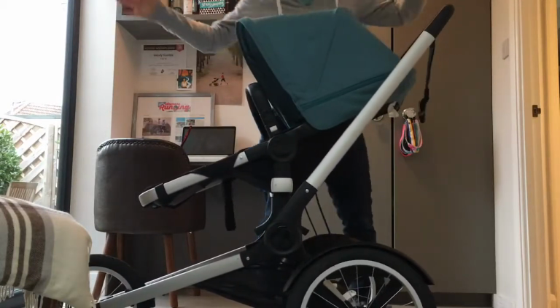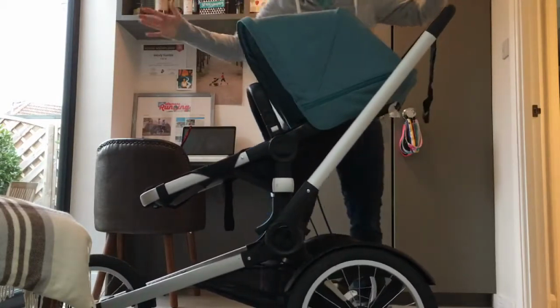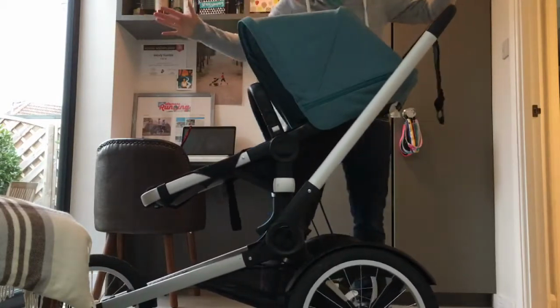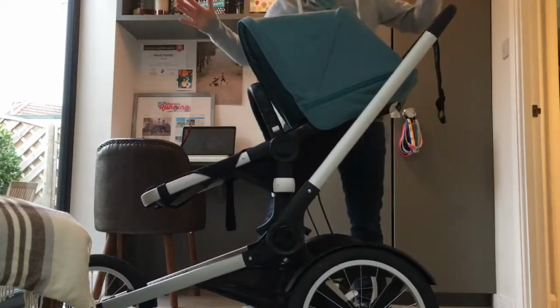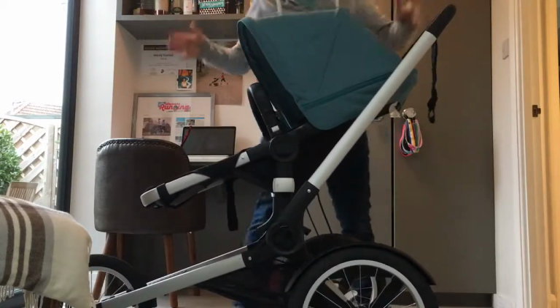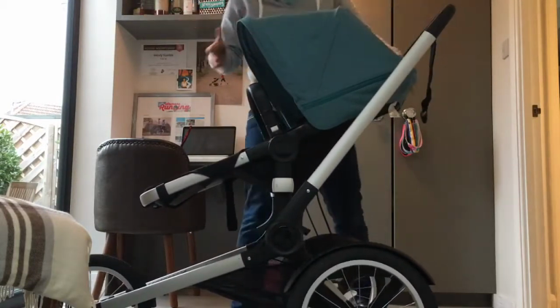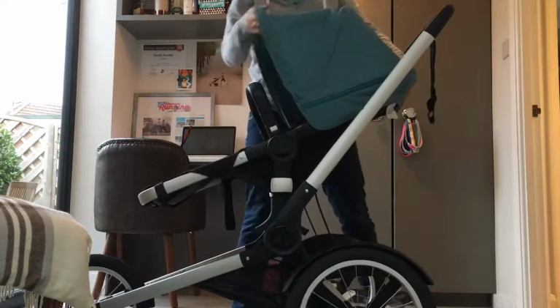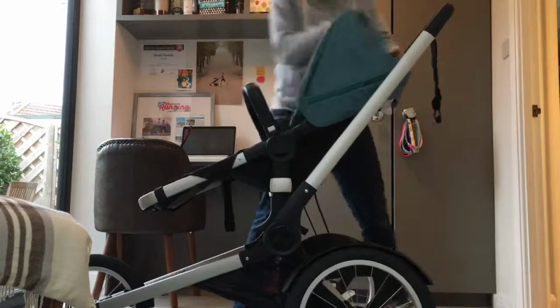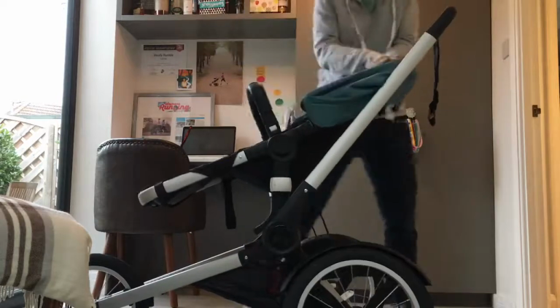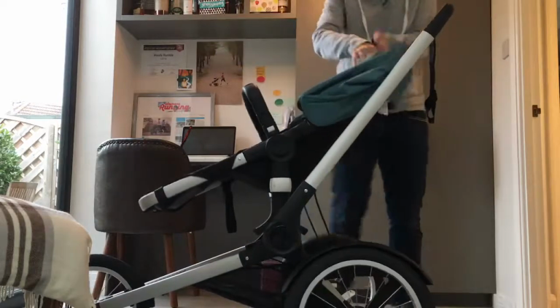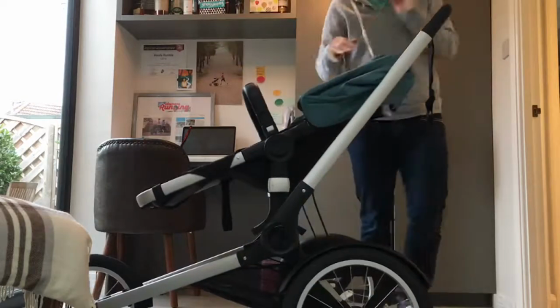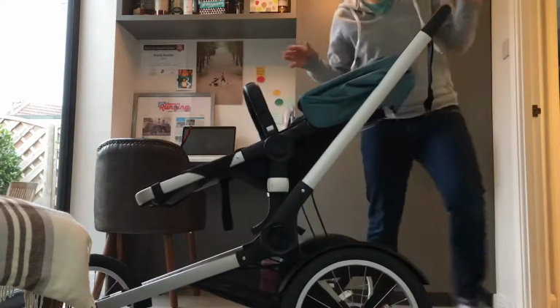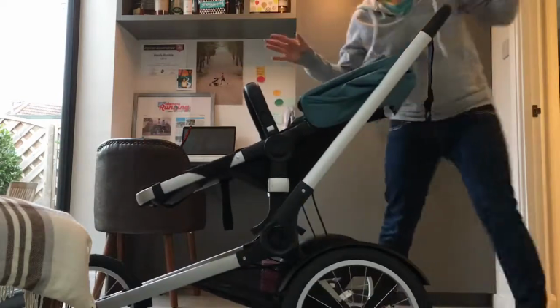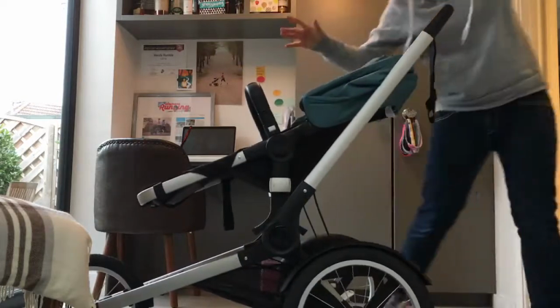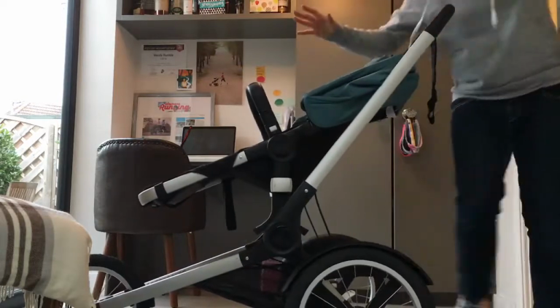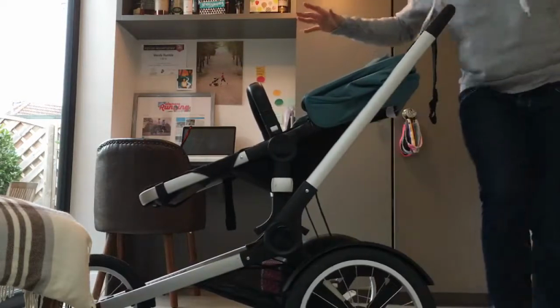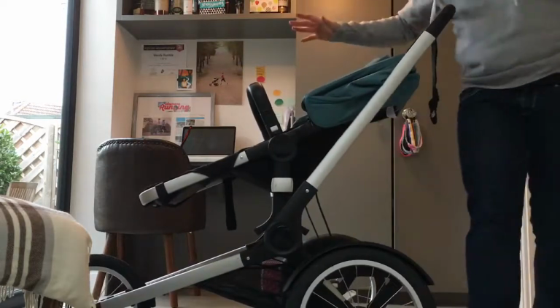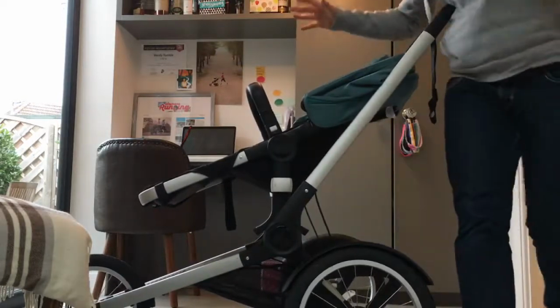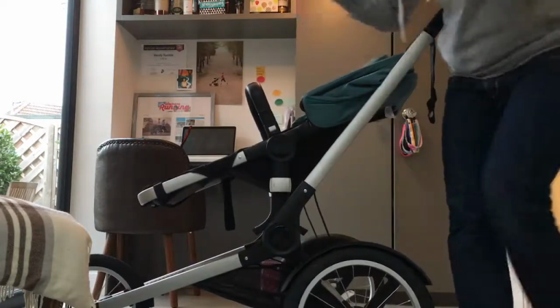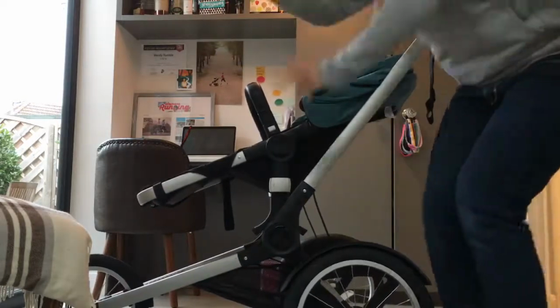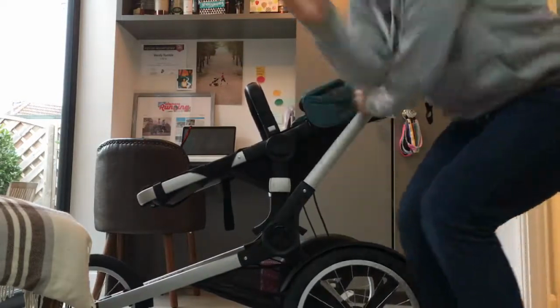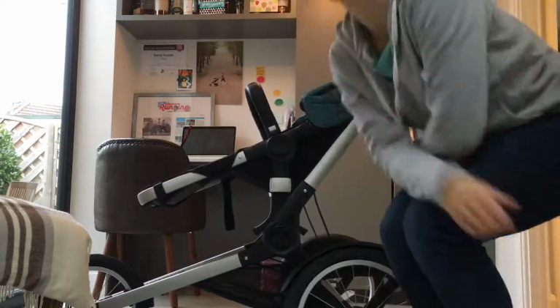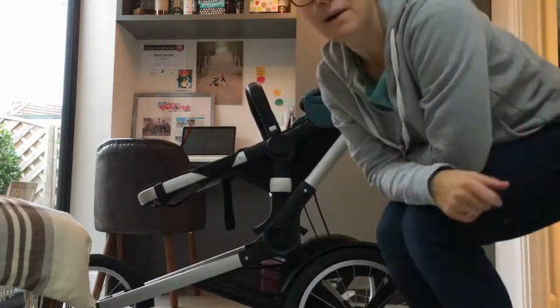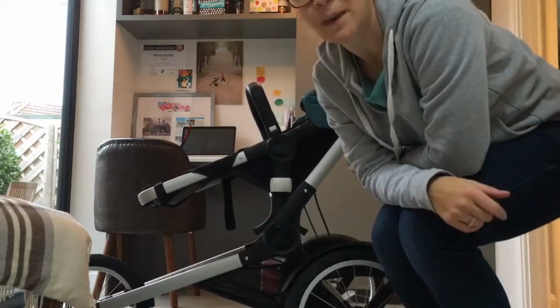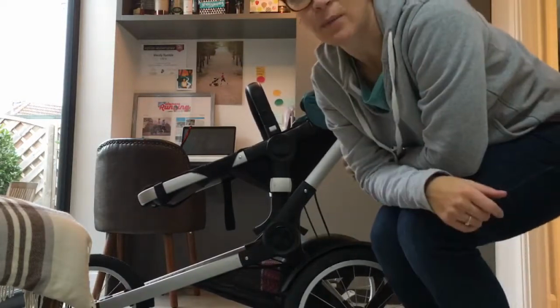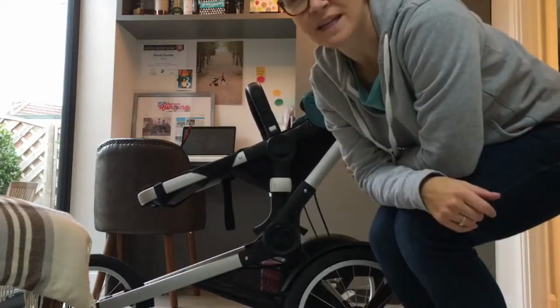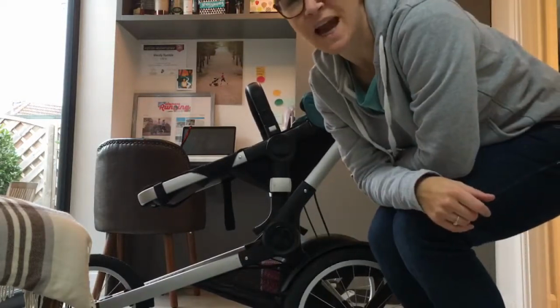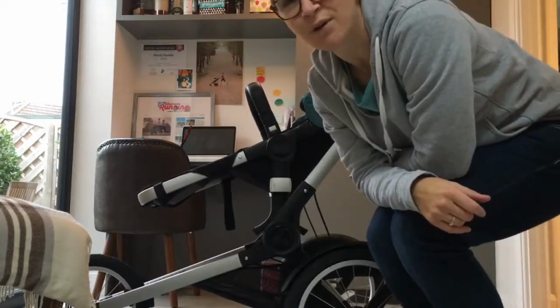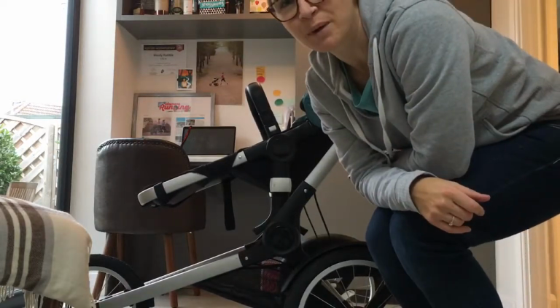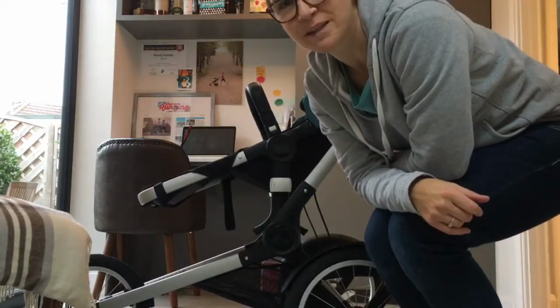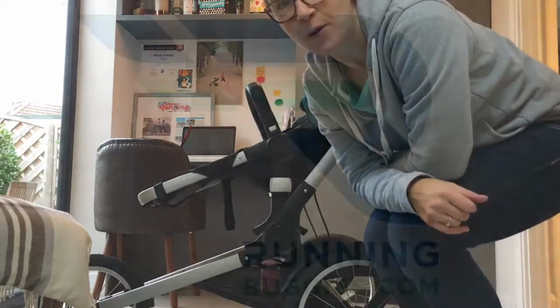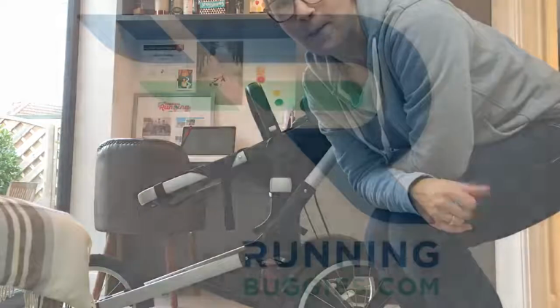And there you go. Happy buggy running! Any questions, email me: wendy@runningbuggies.com.